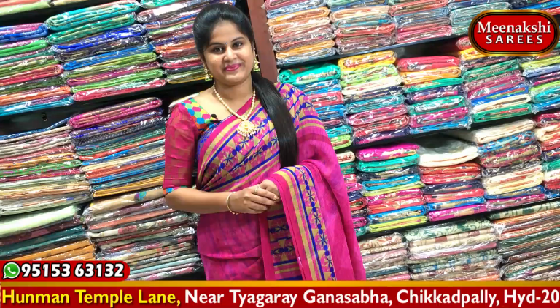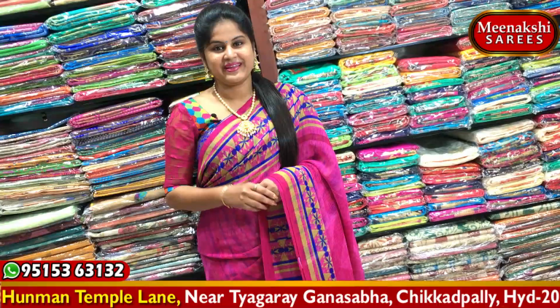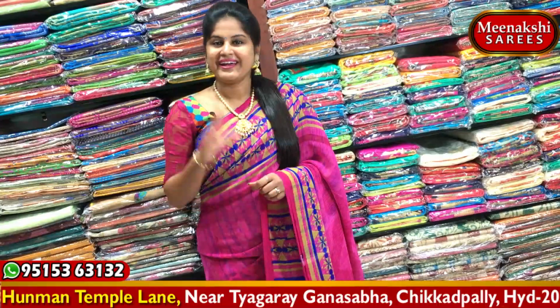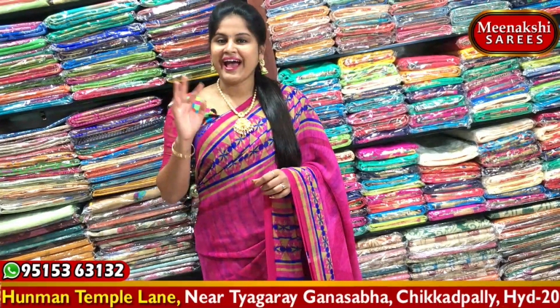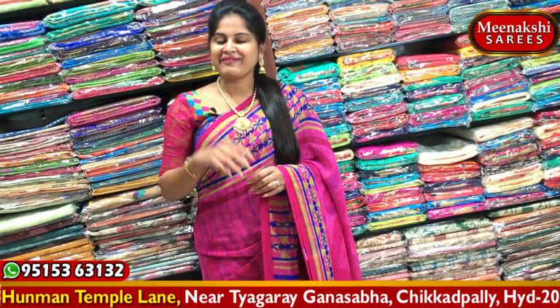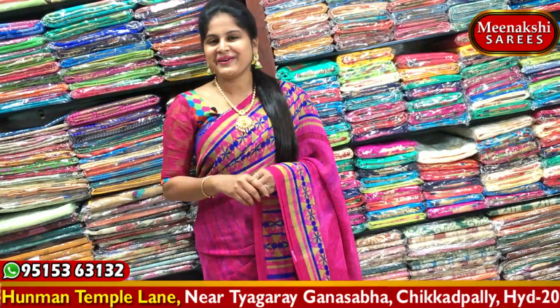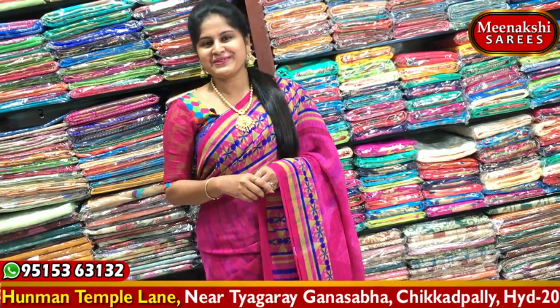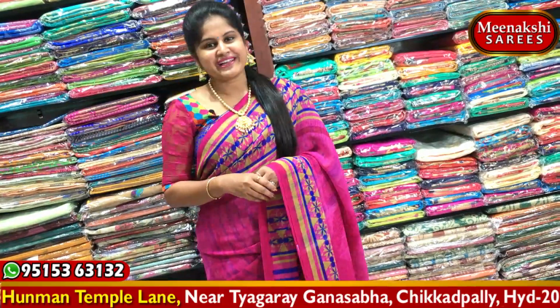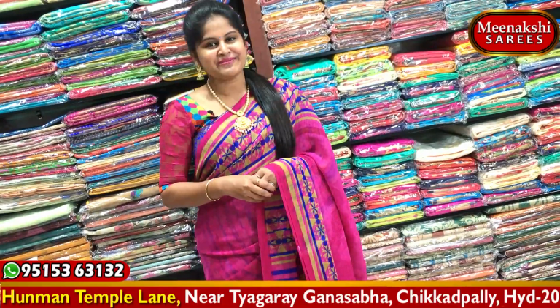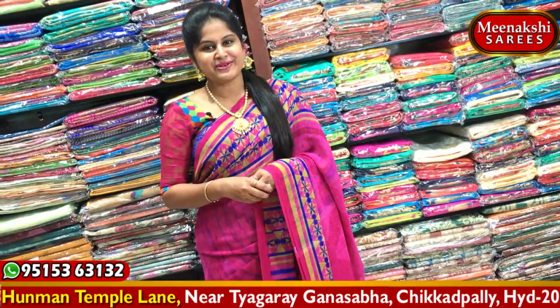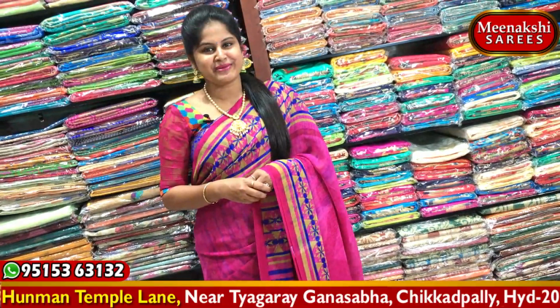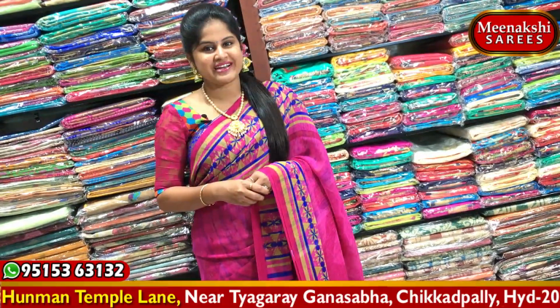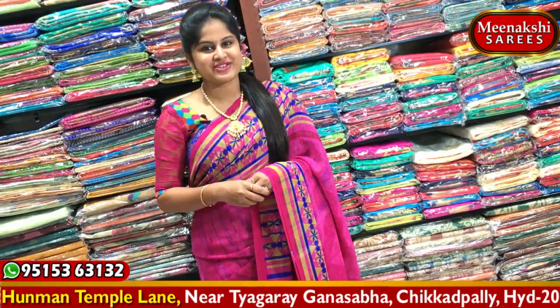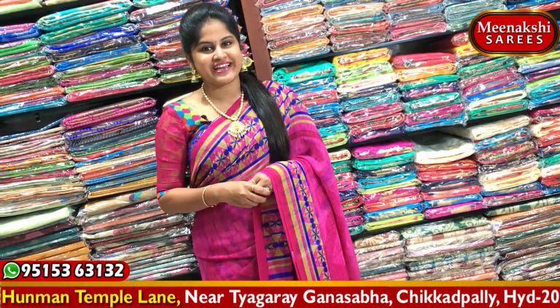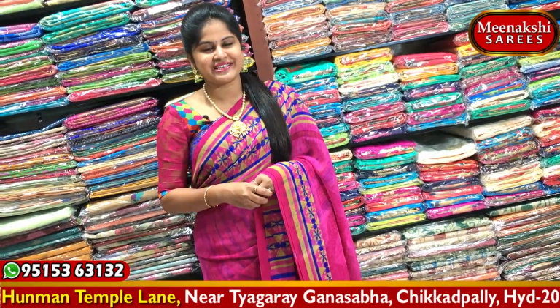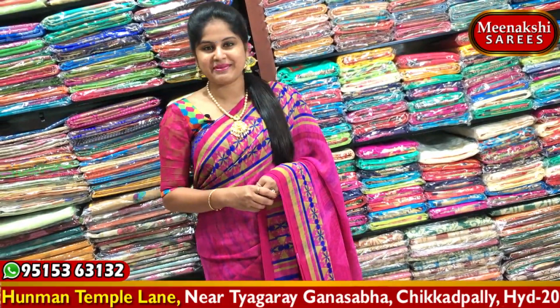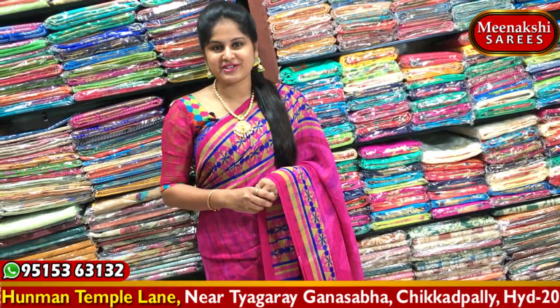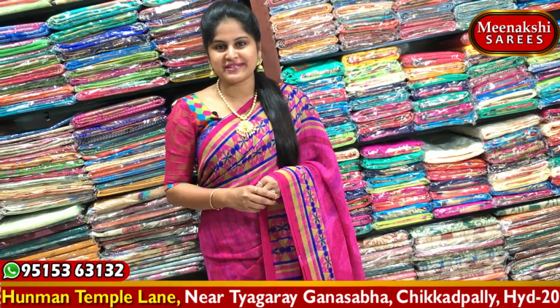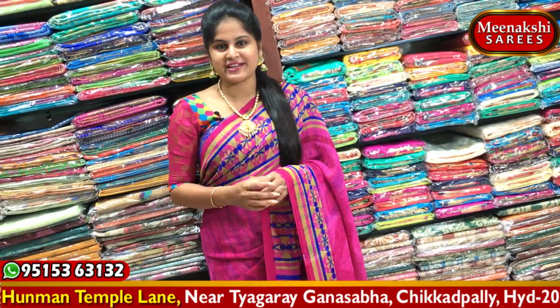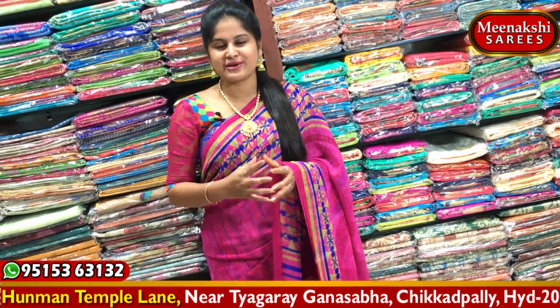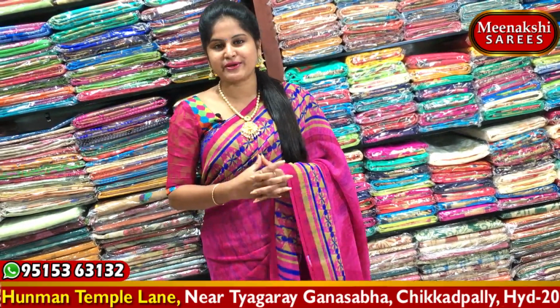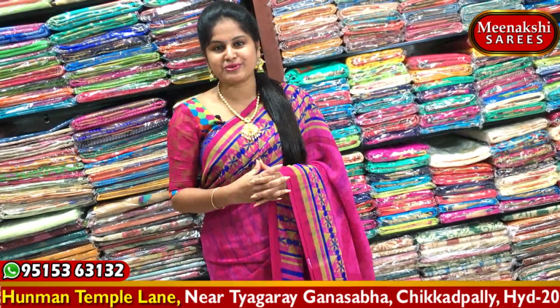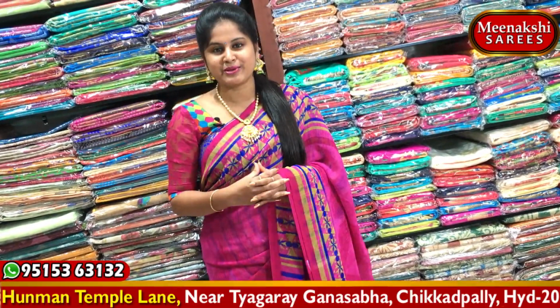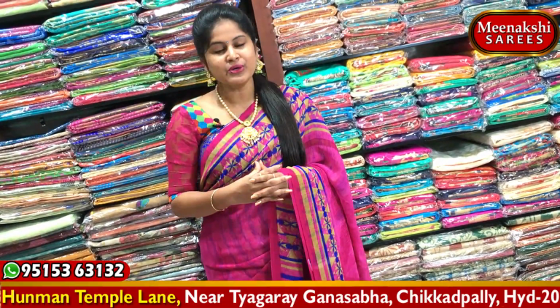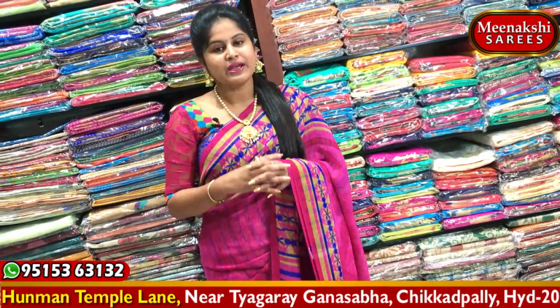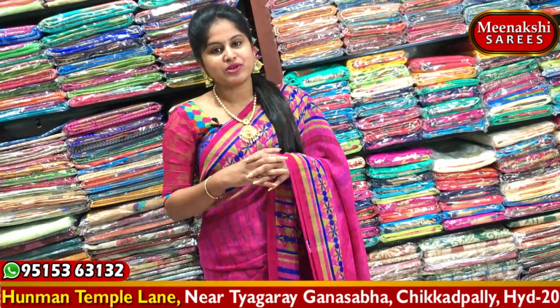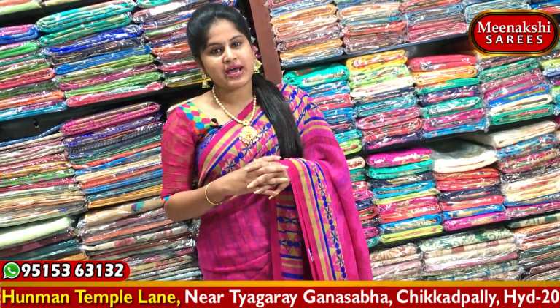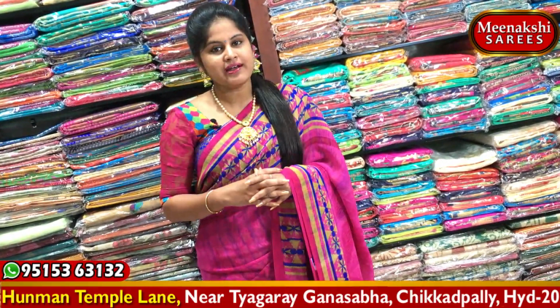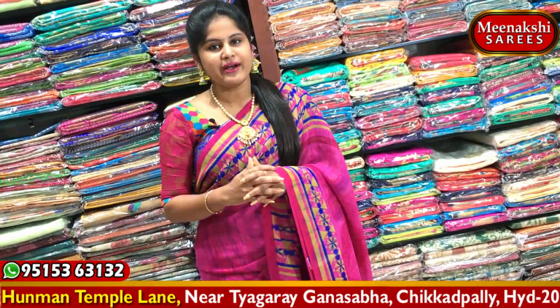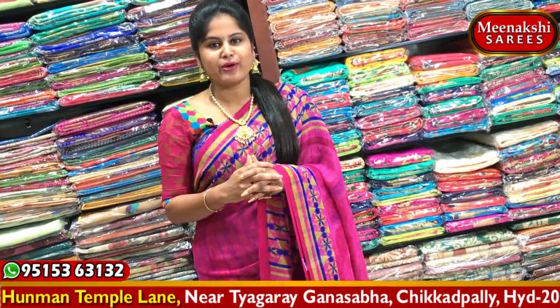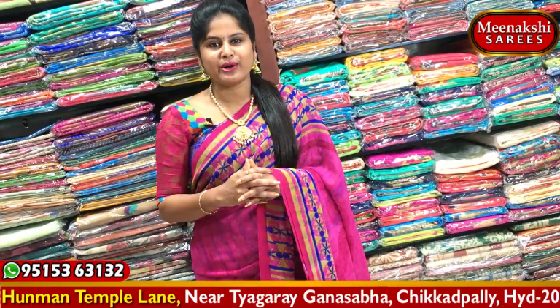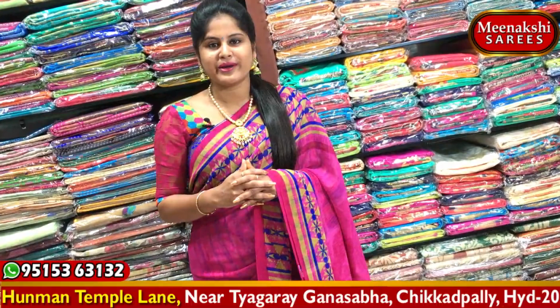Hi viewers! Welcome to our Meenakshi Sarees. Today we will see a lot of trends in many saree trends.